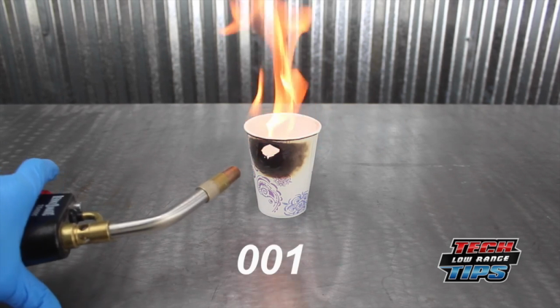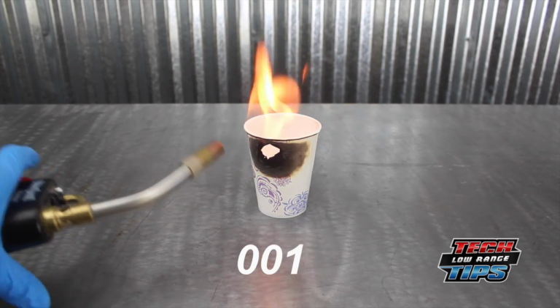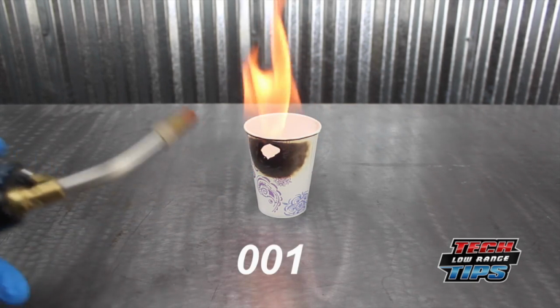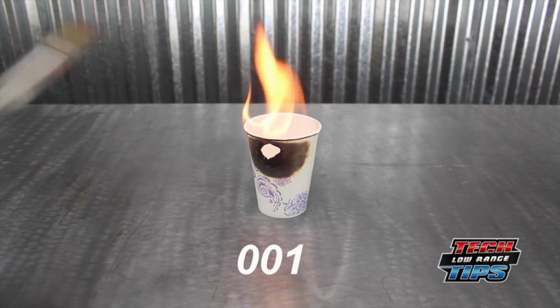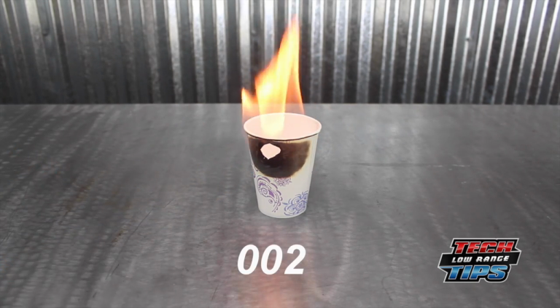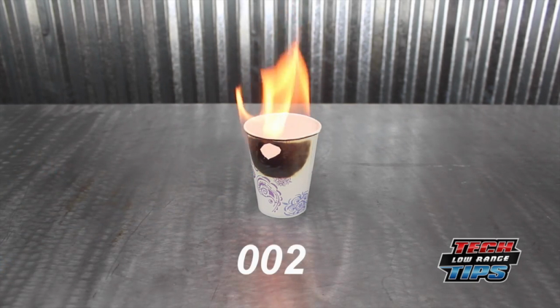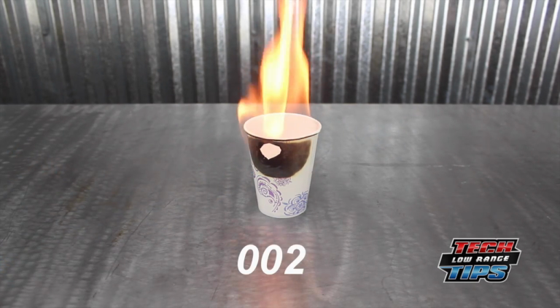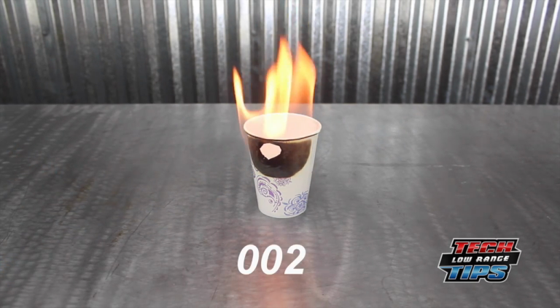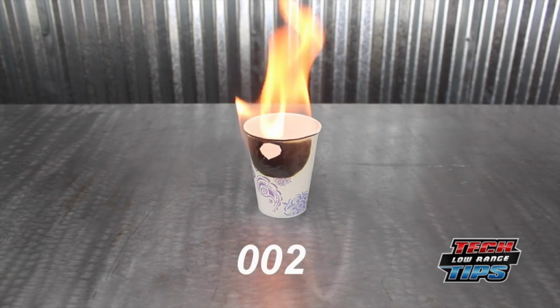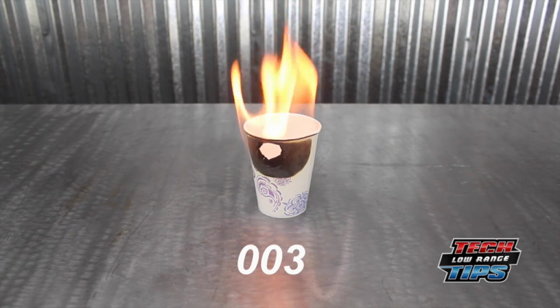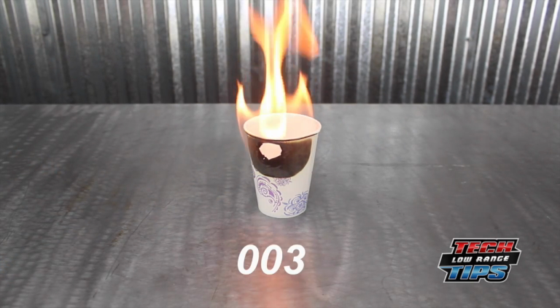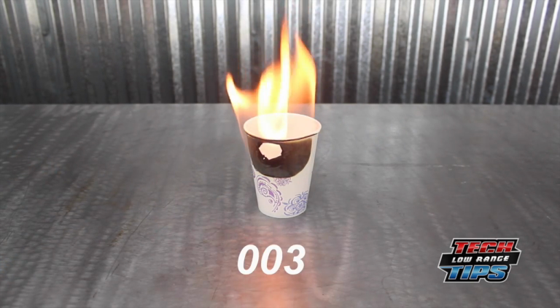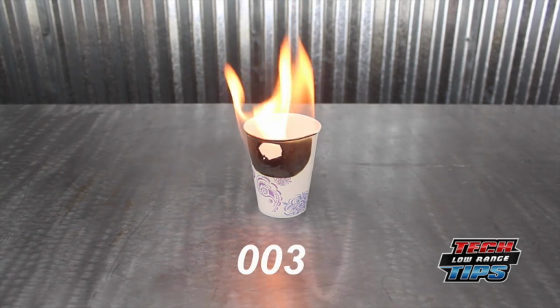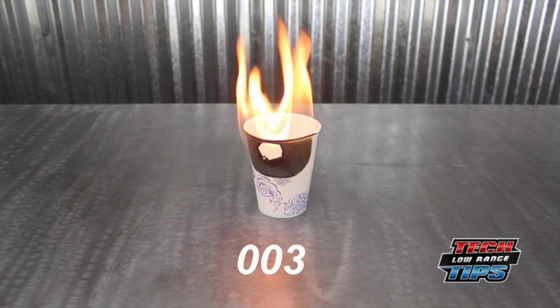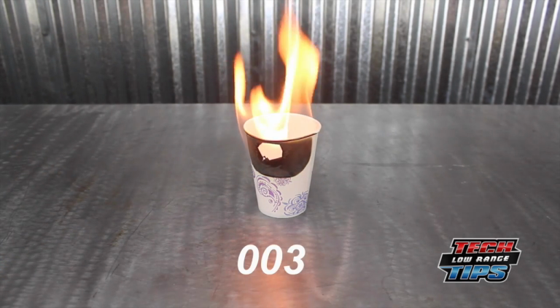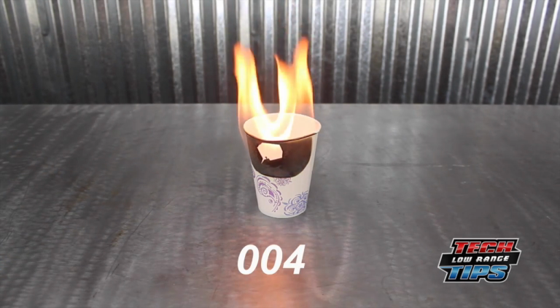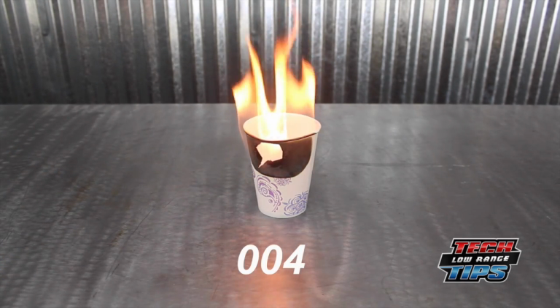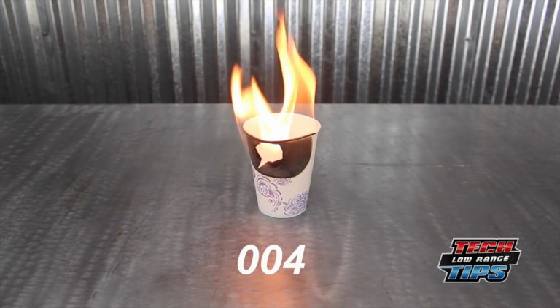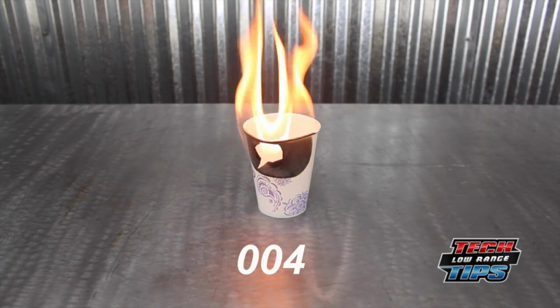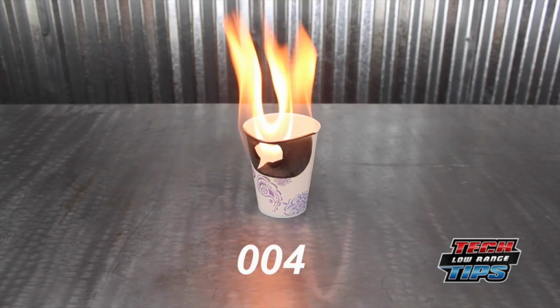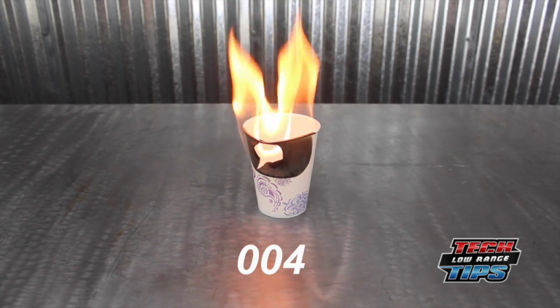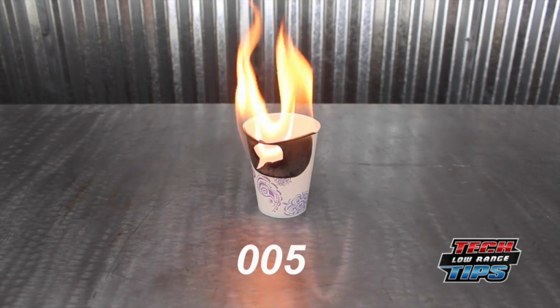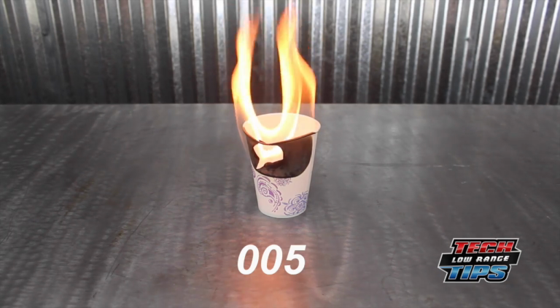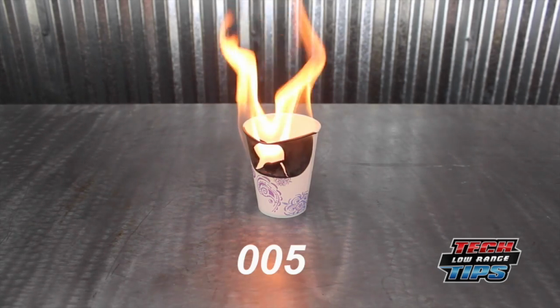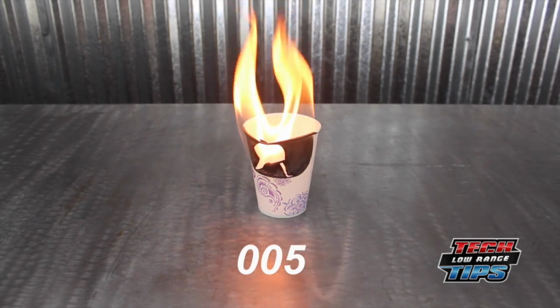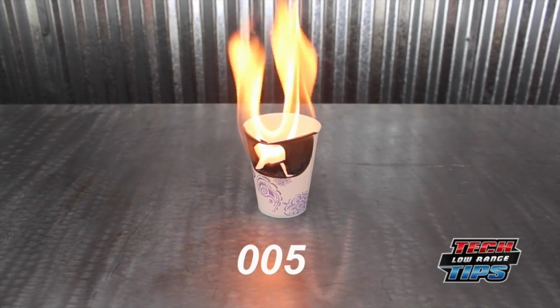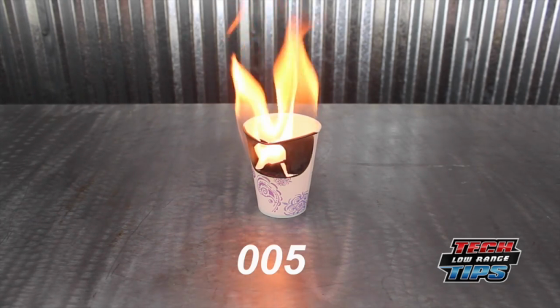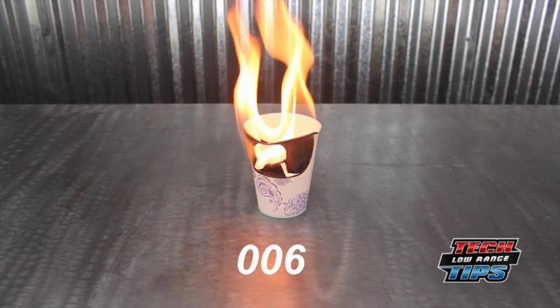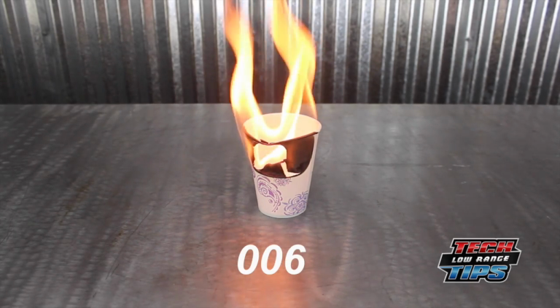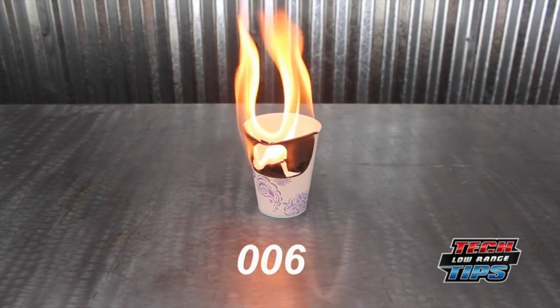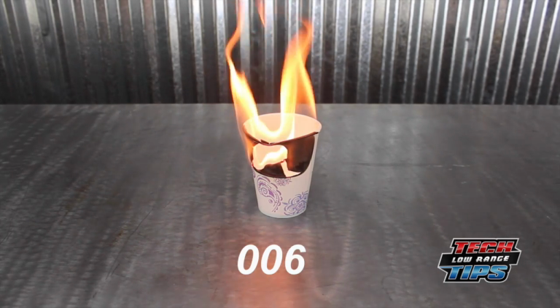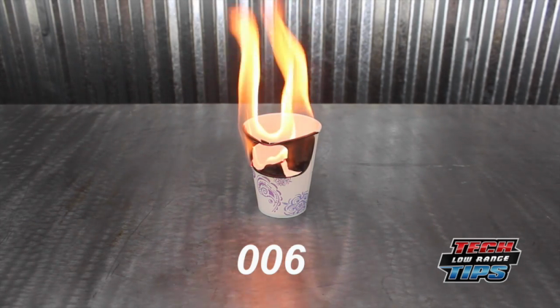This paper cup is half full of water. It symbolizes your engine when it's half full of coolant.